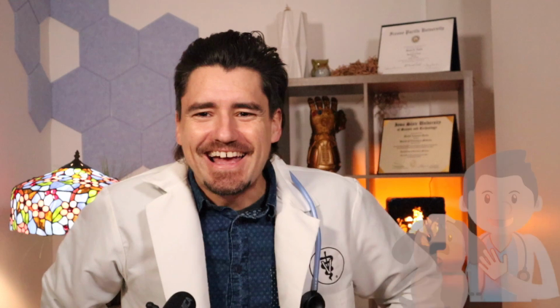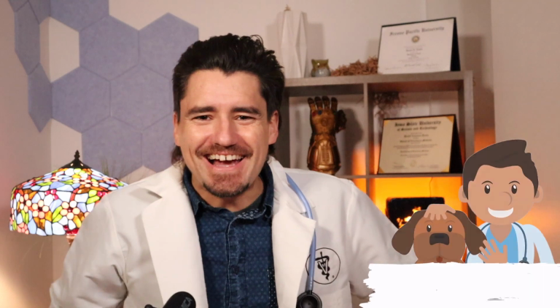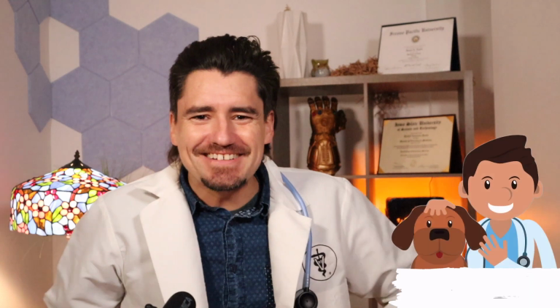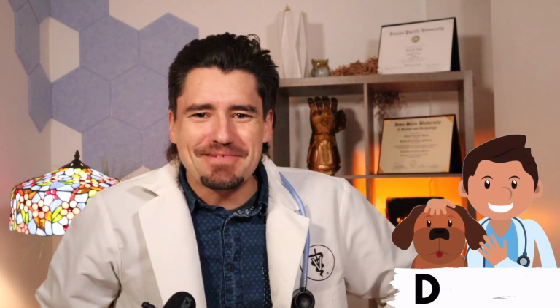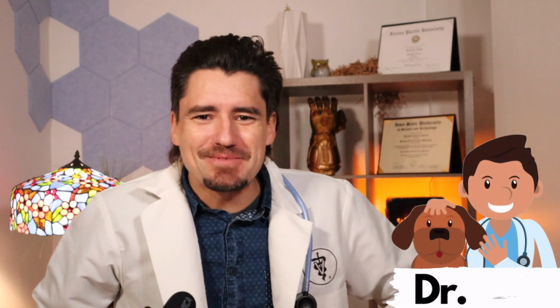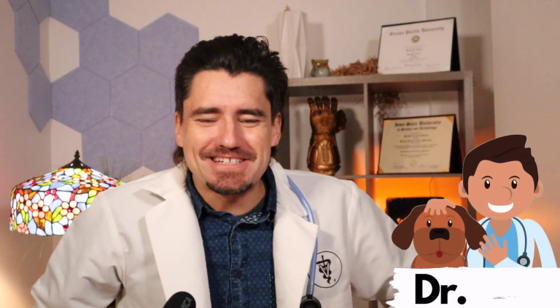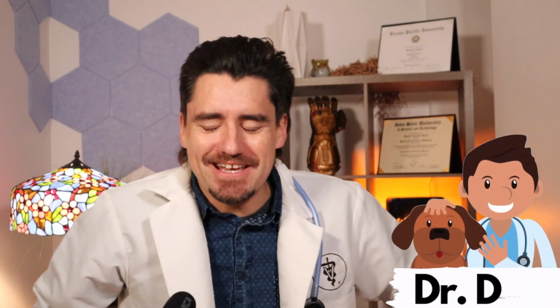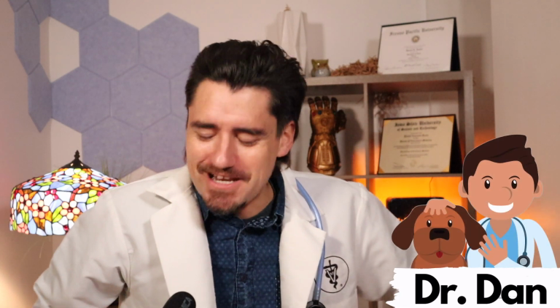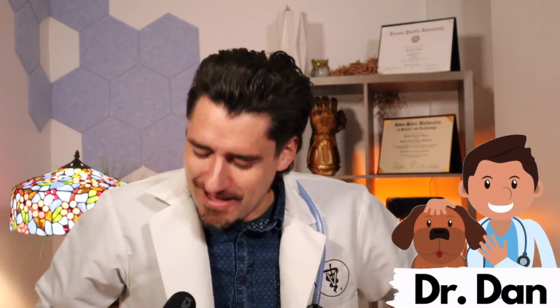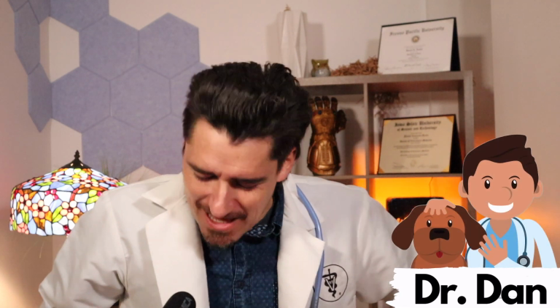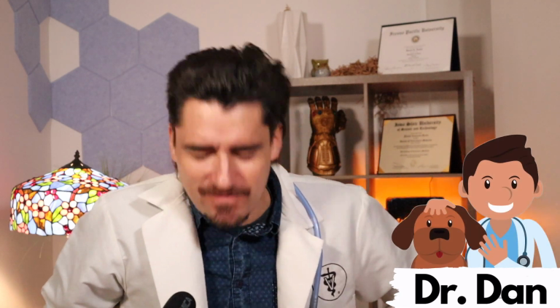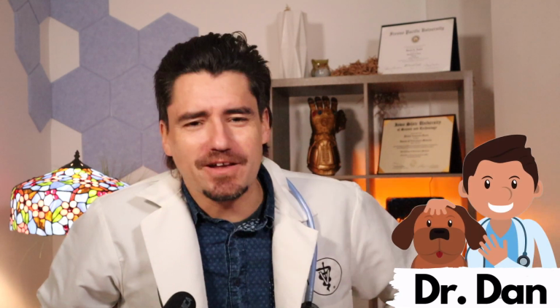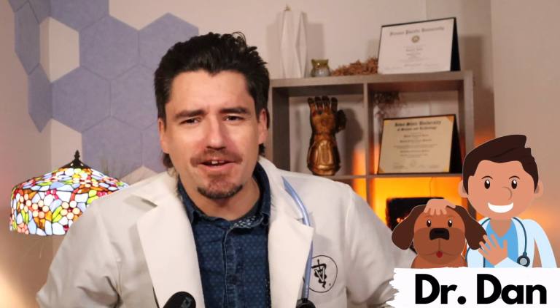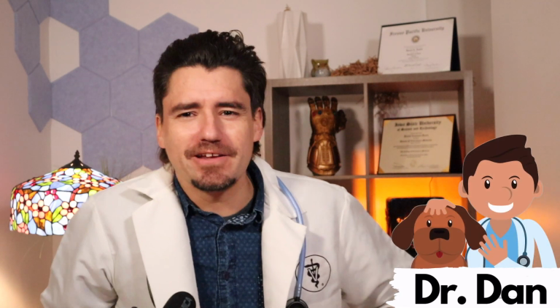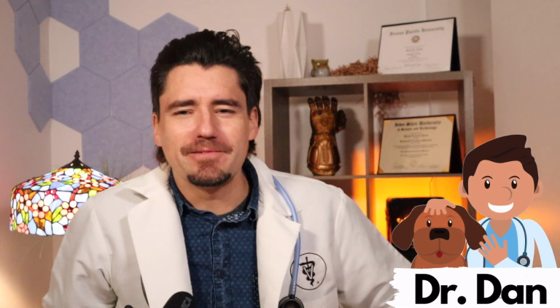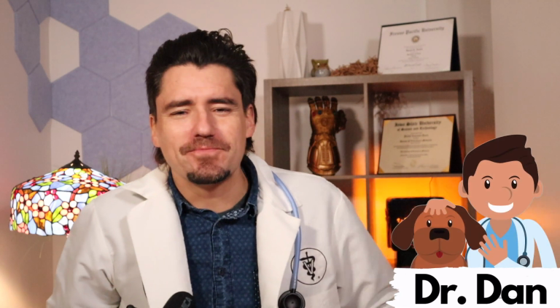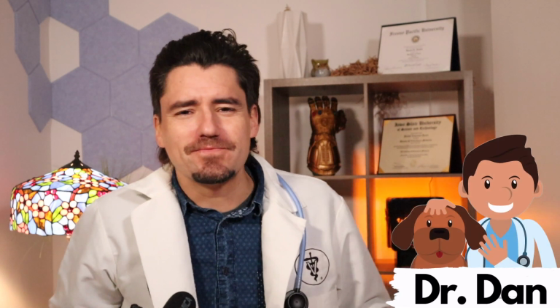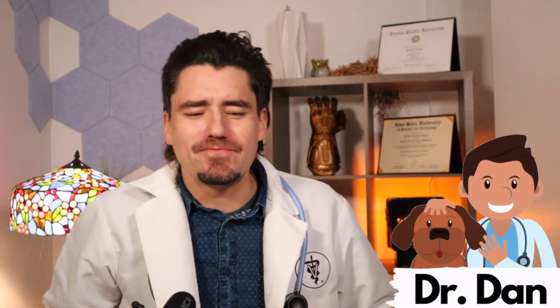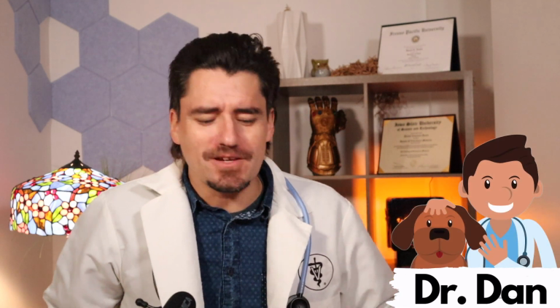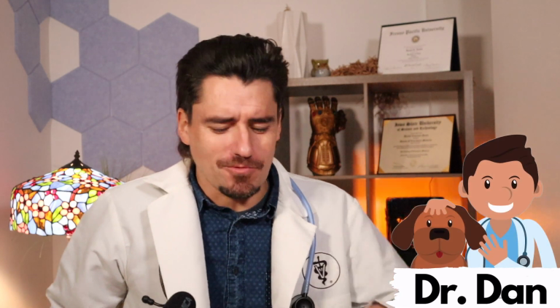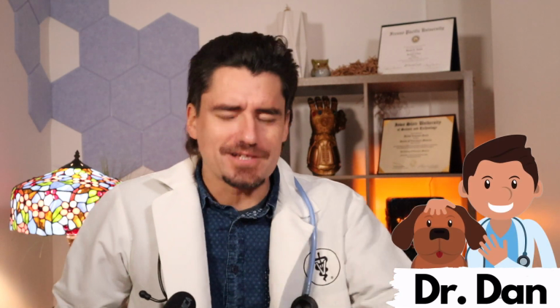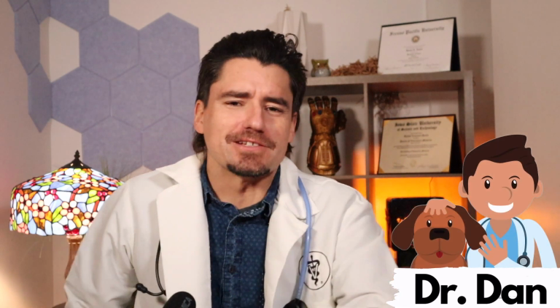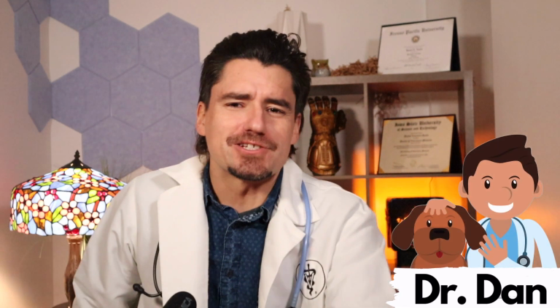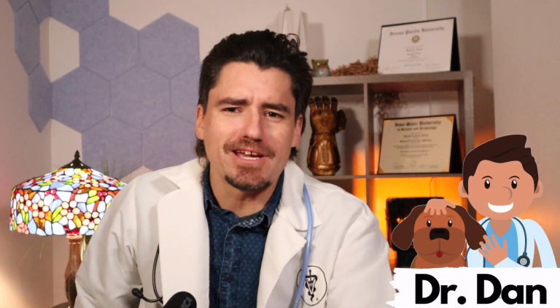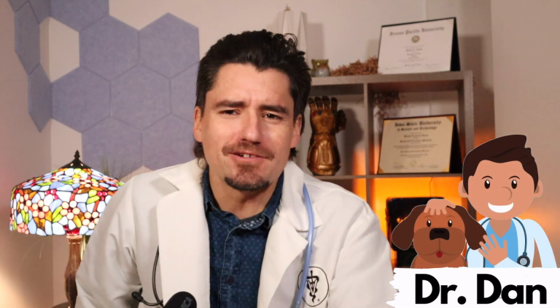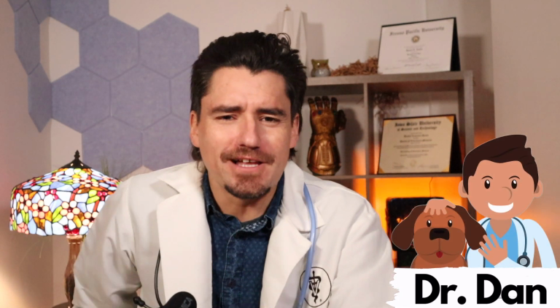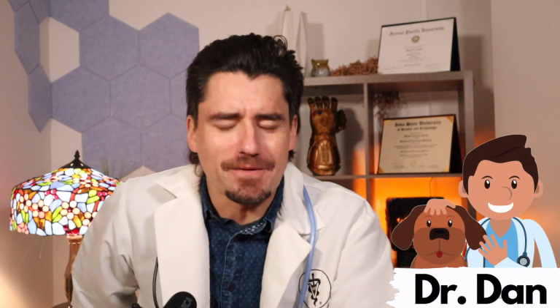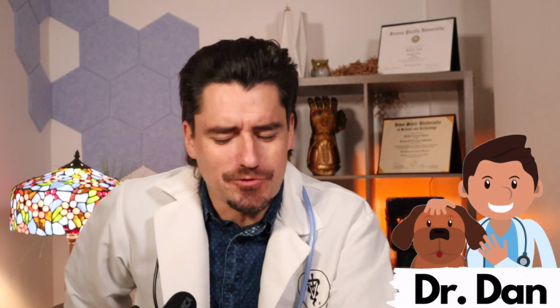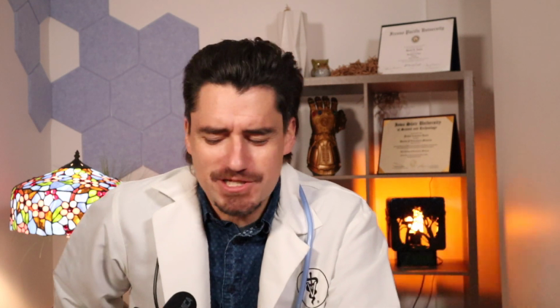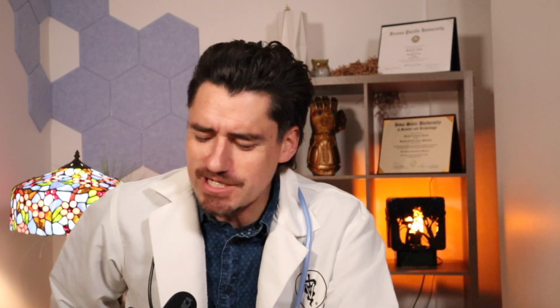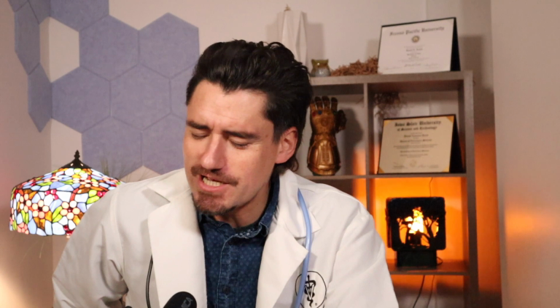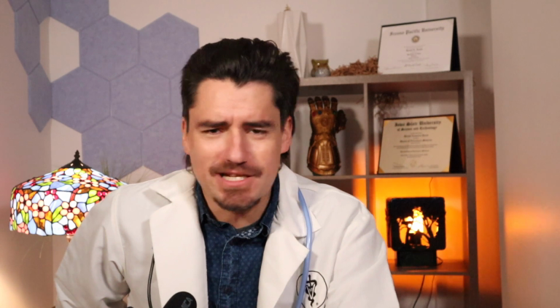Hey guys, my name is Dan. I'm a veterinarian. Thanks for watching the channel, I appreciate it.